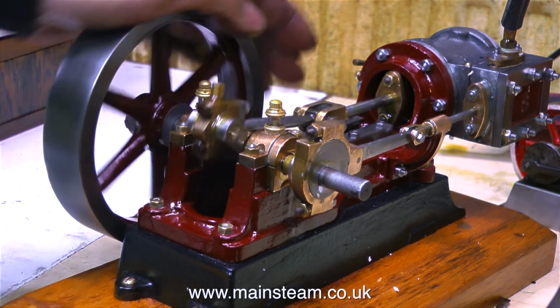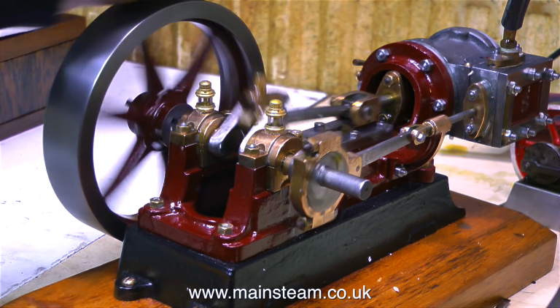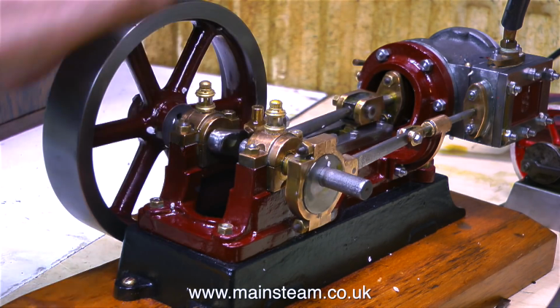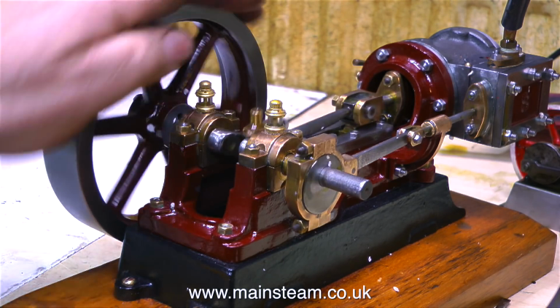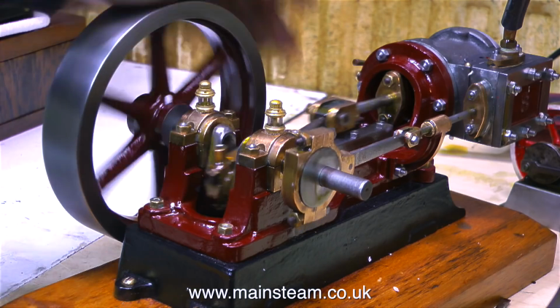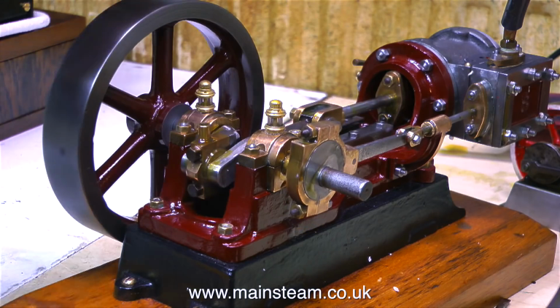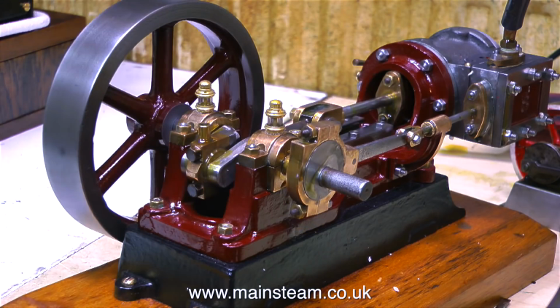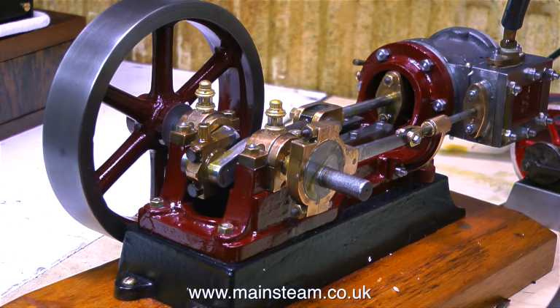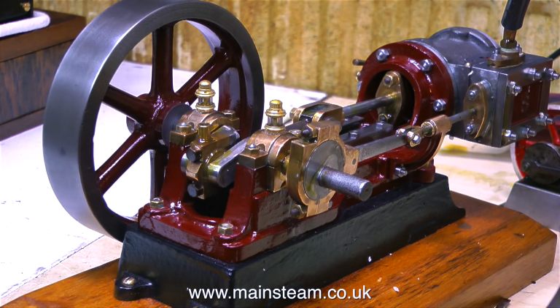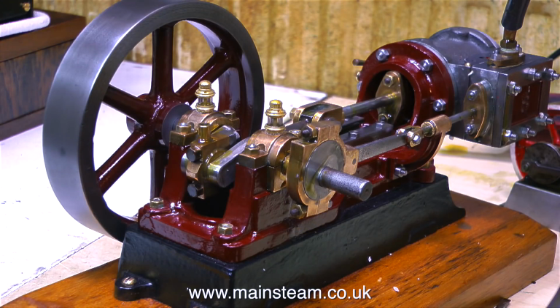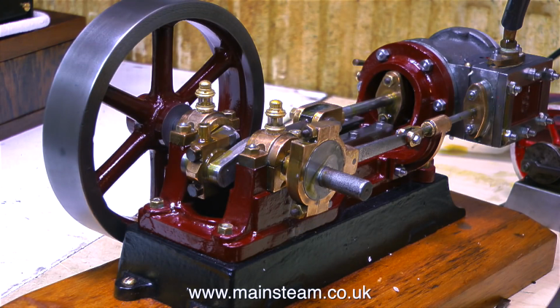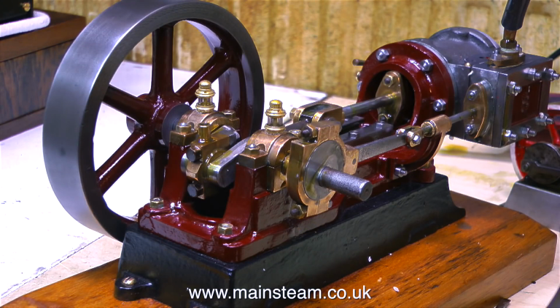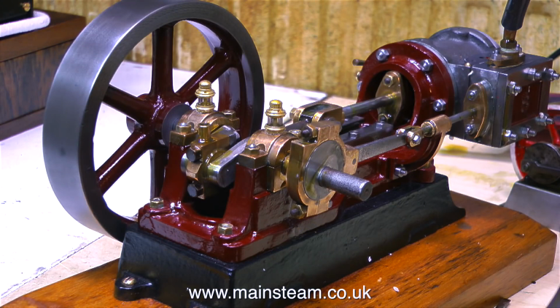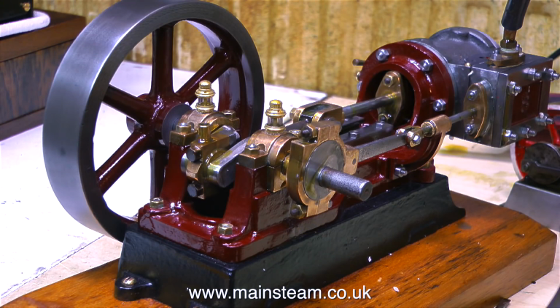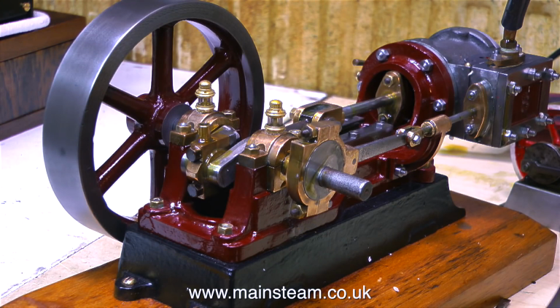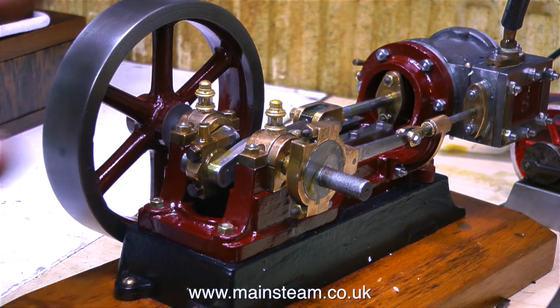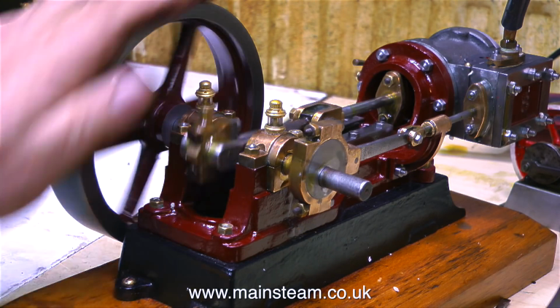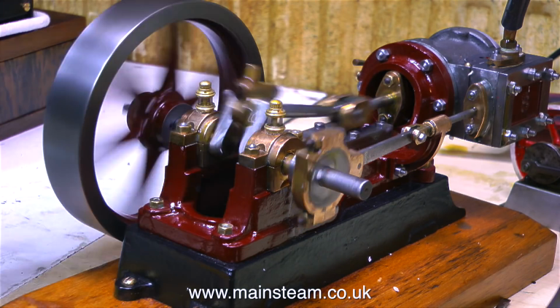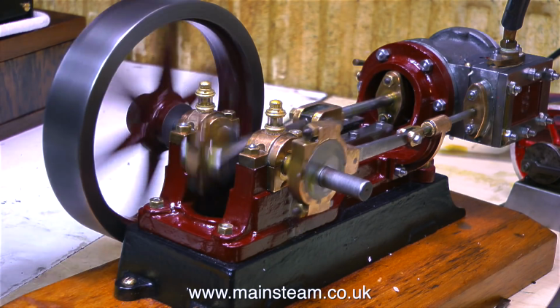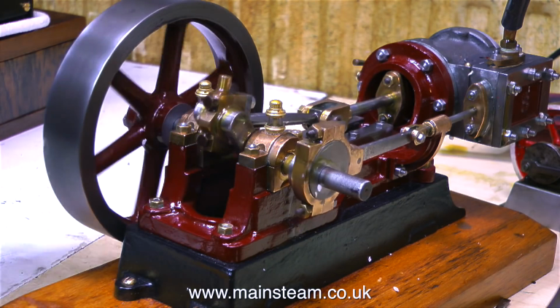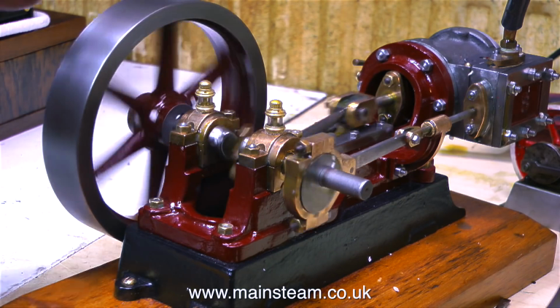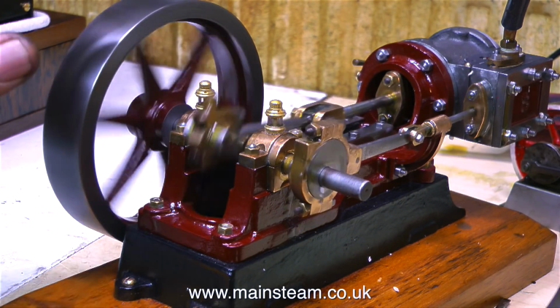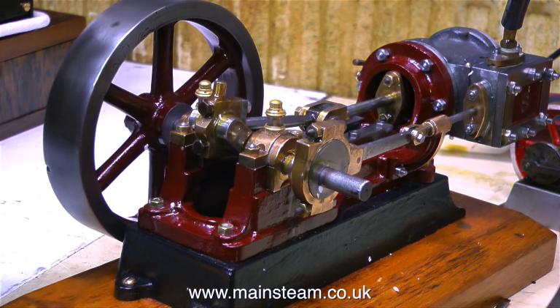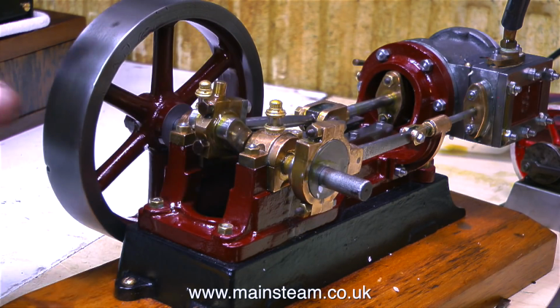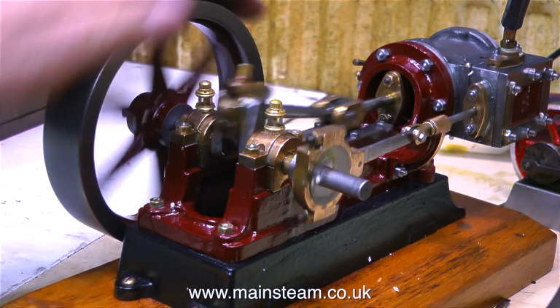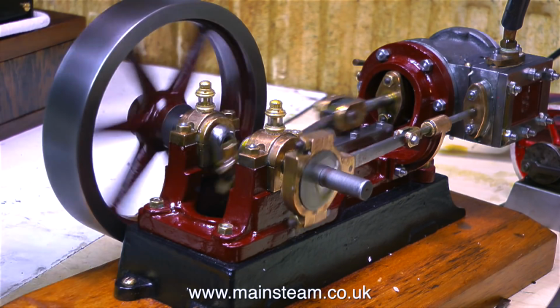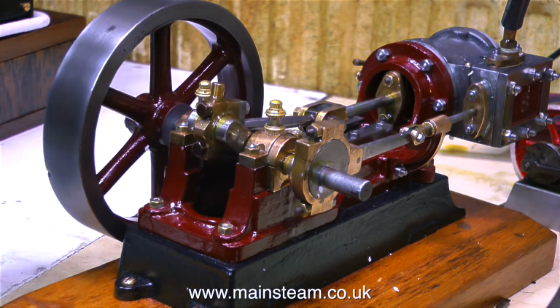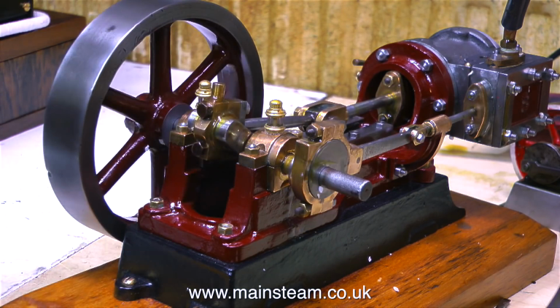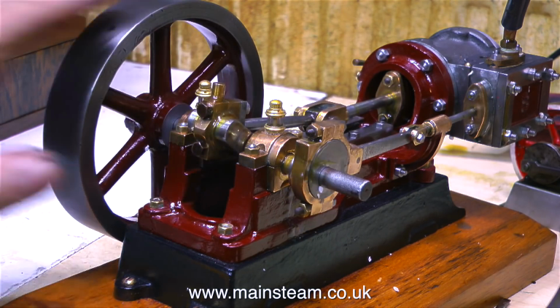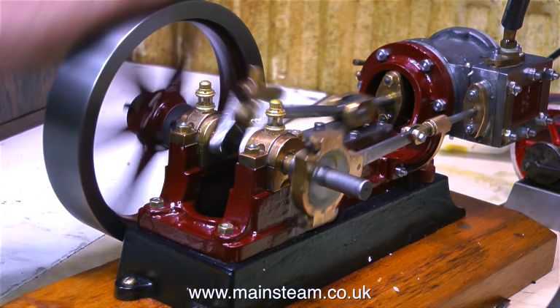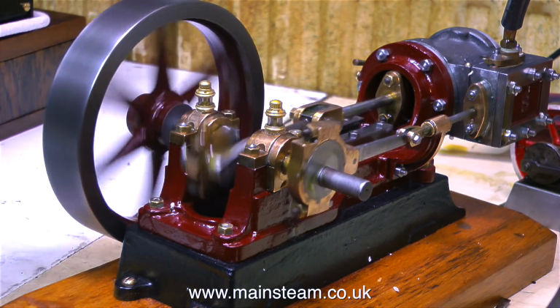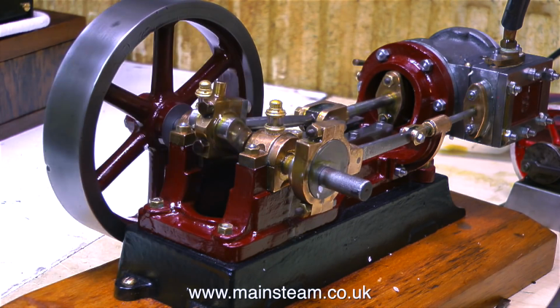Seeing as how the engine is now fully oiled and ready to go, I'm going to turn the compressed air on and see if it runs.